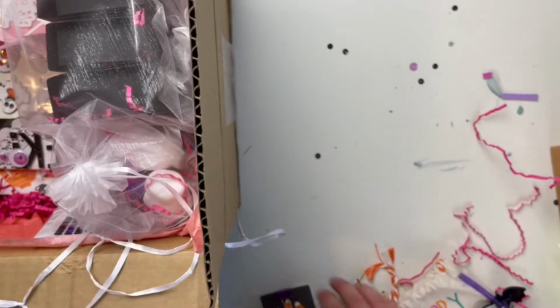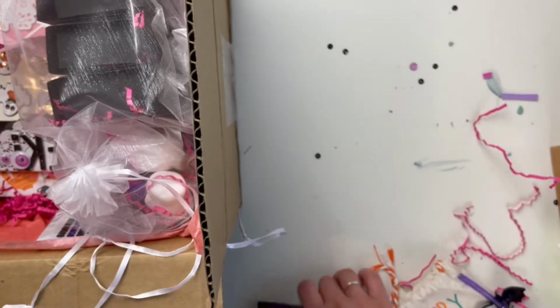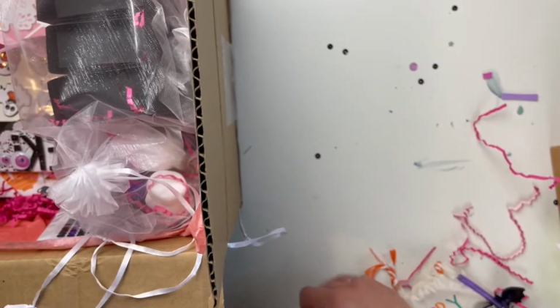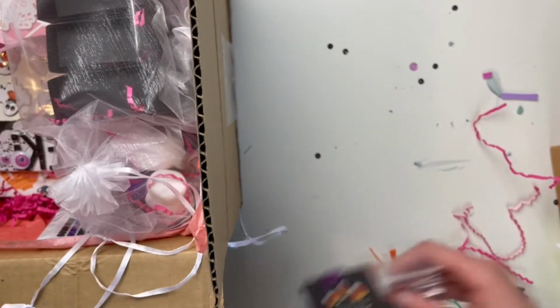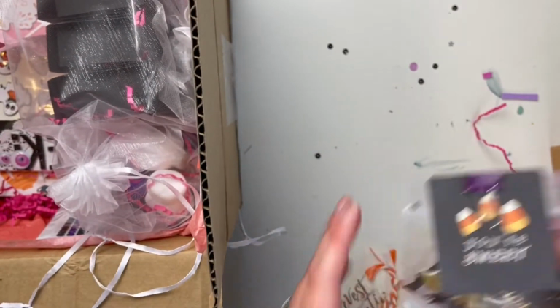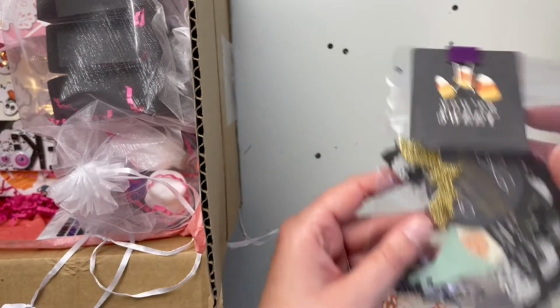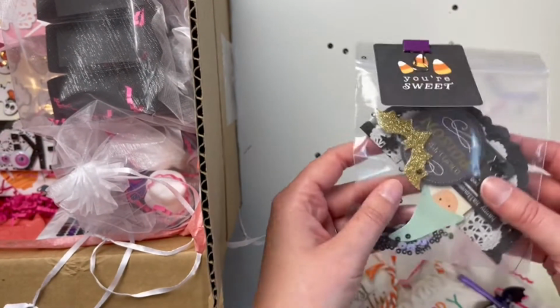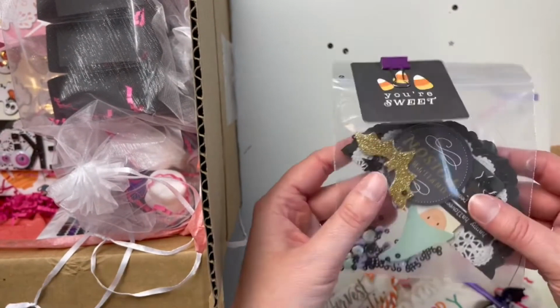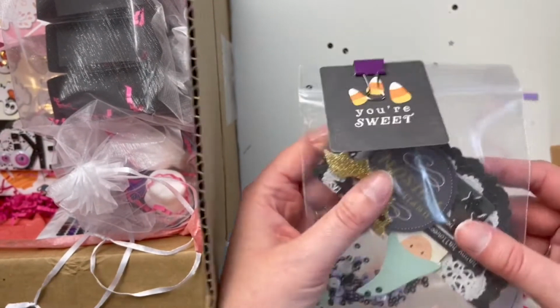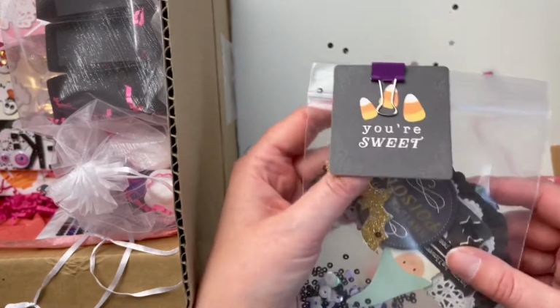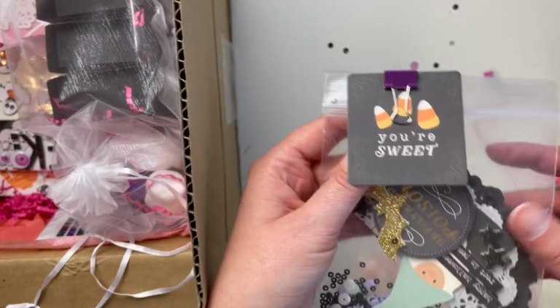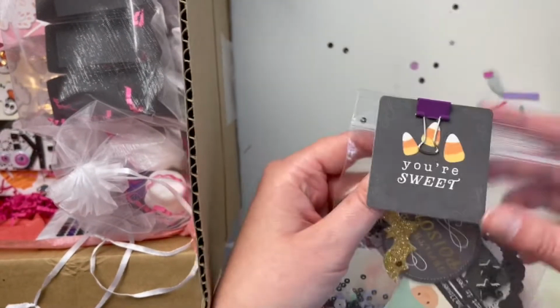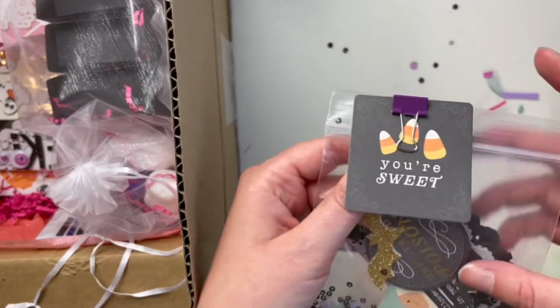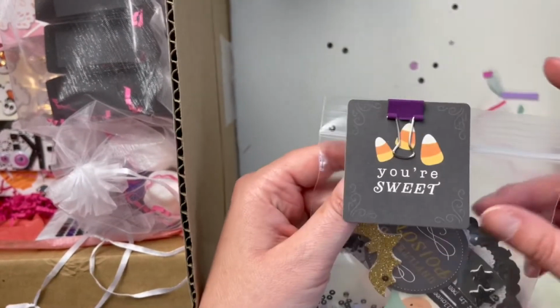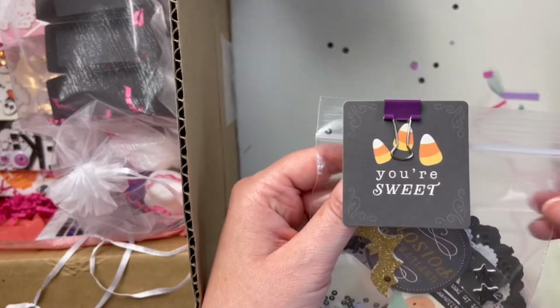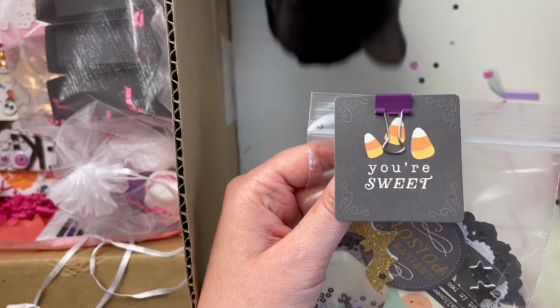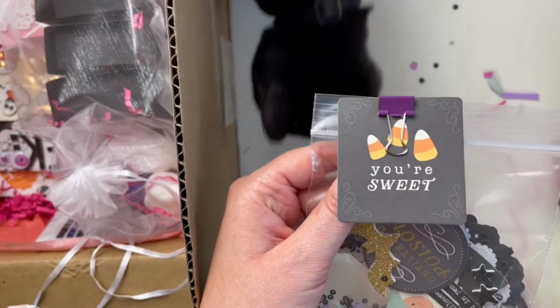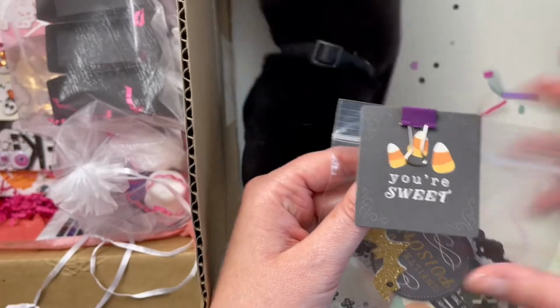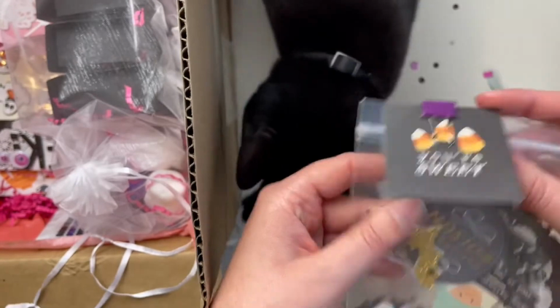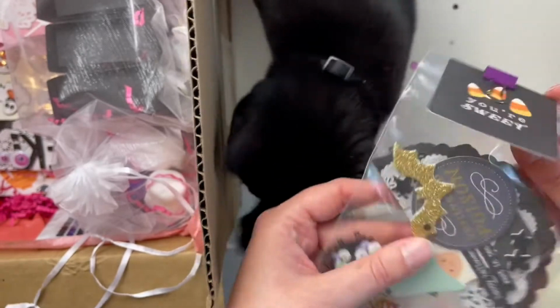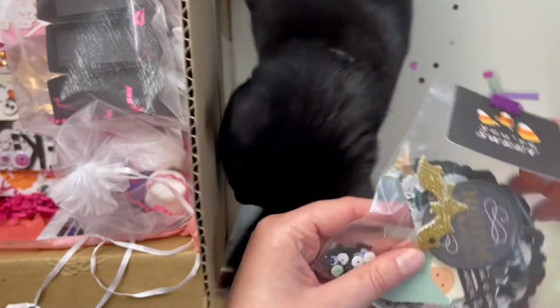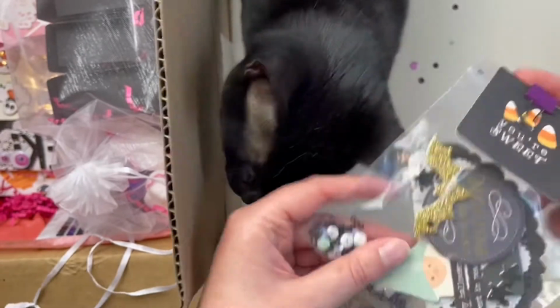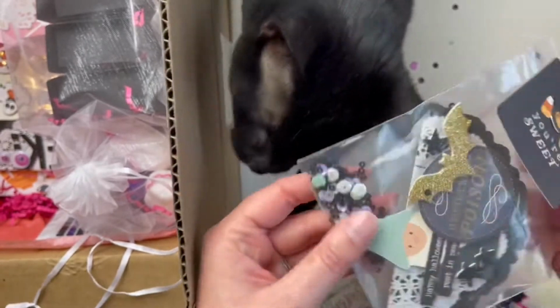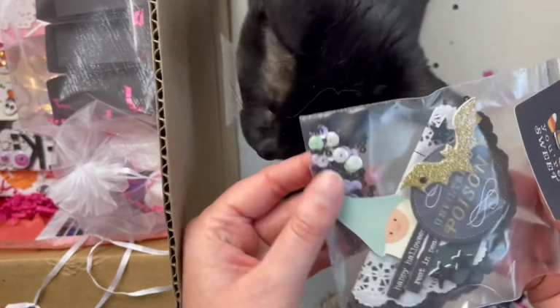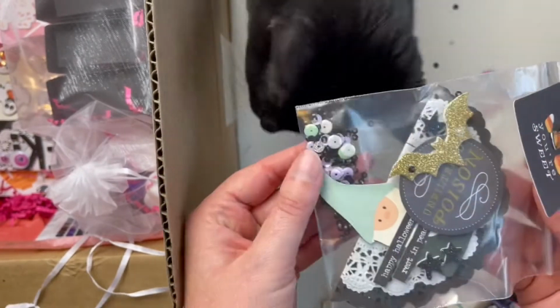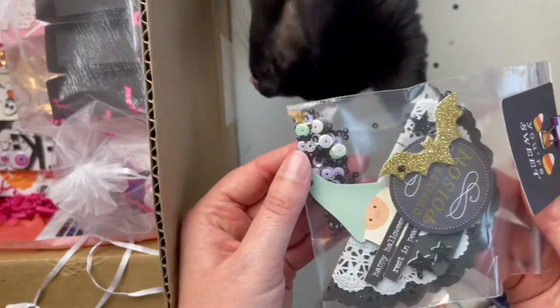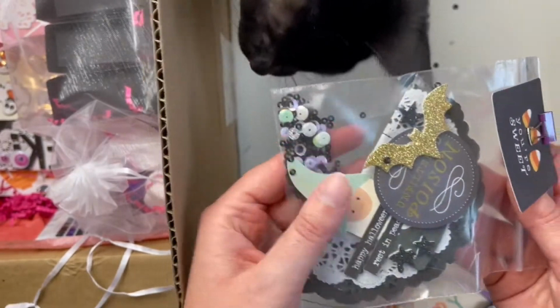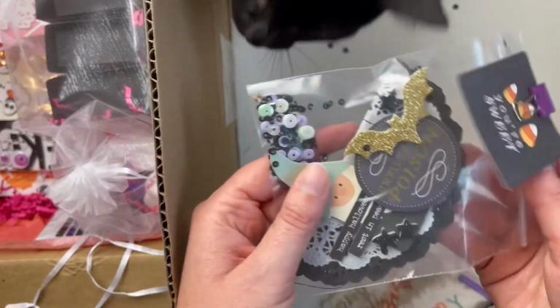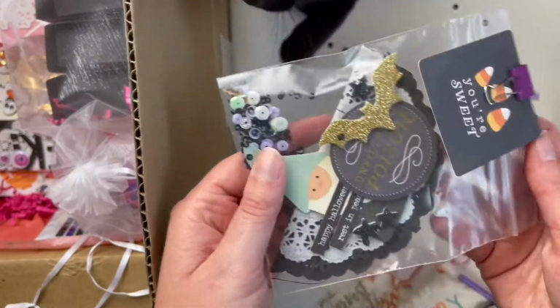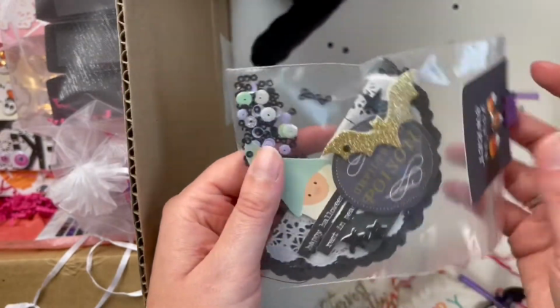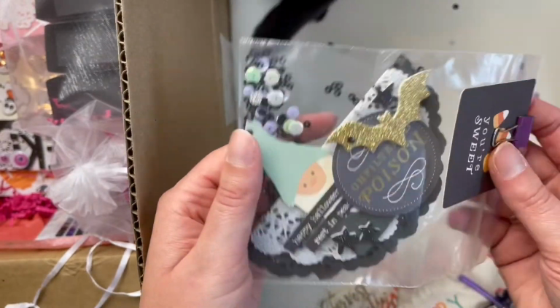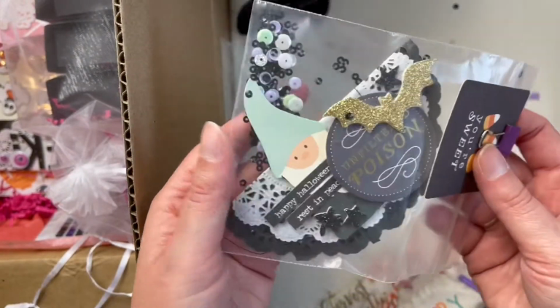This is one of the other bag toppers I made — I just put some sequins in at the bottom and kept it pretty simple.